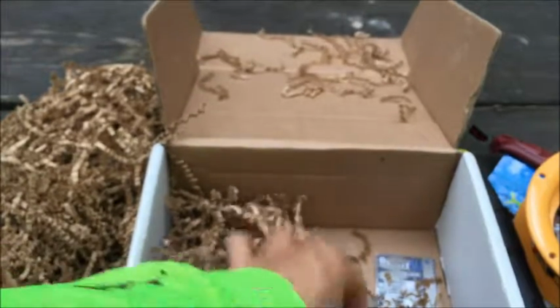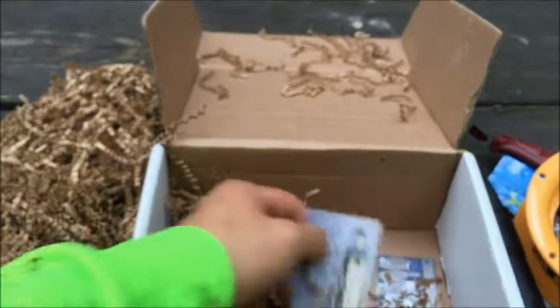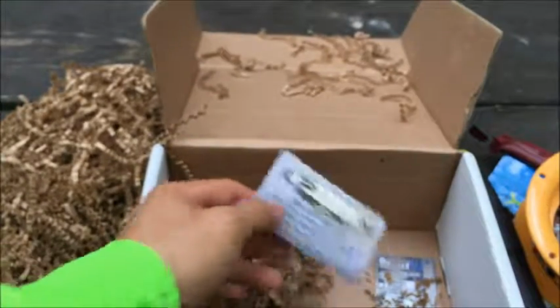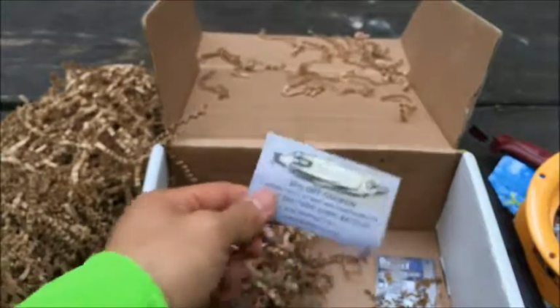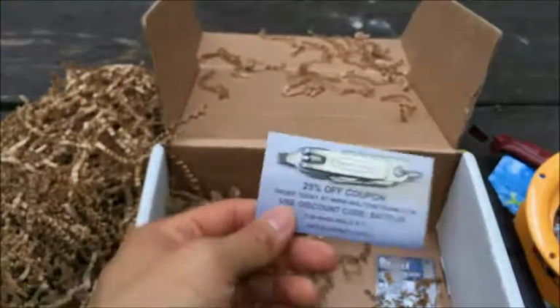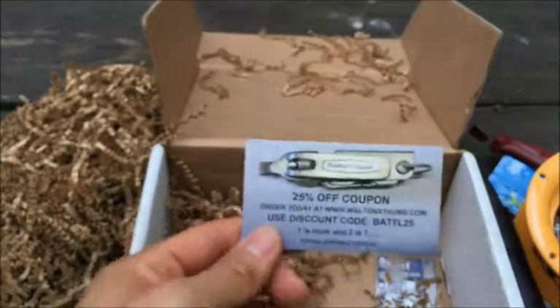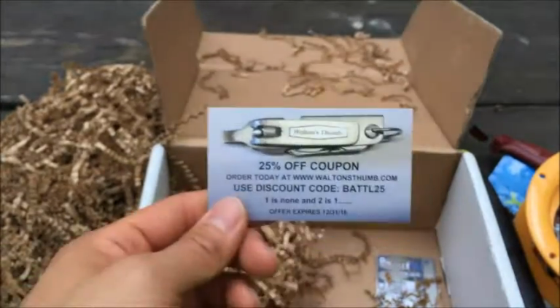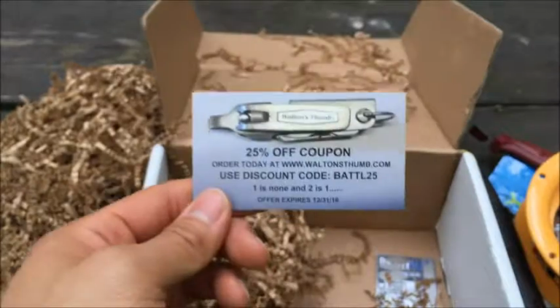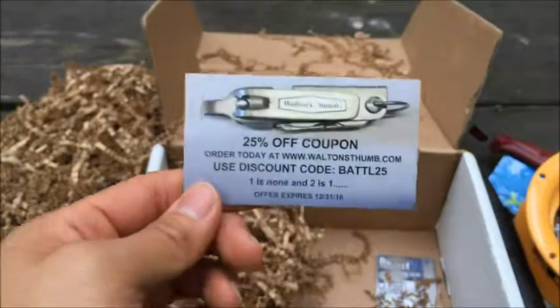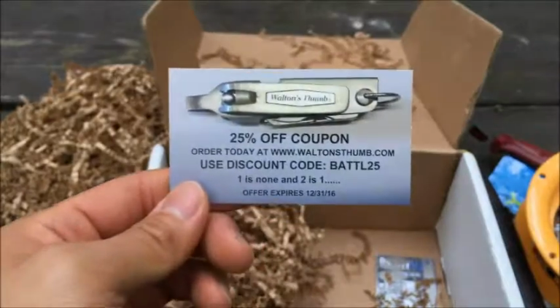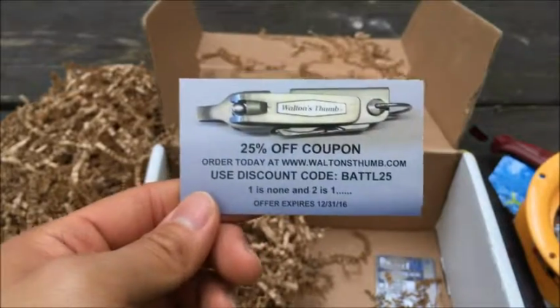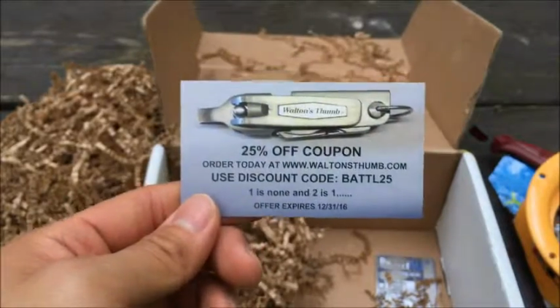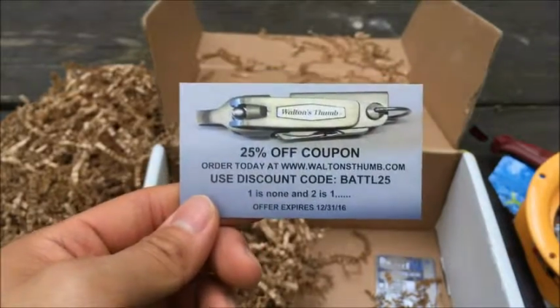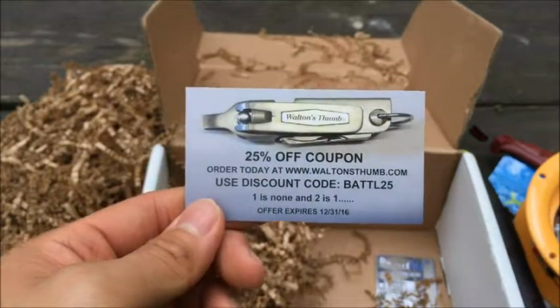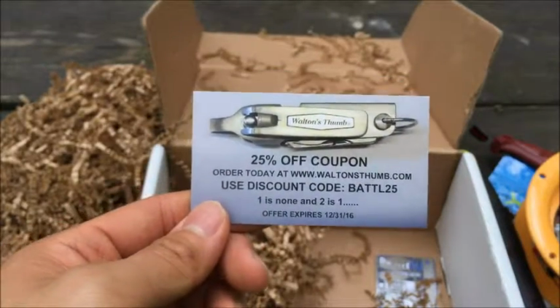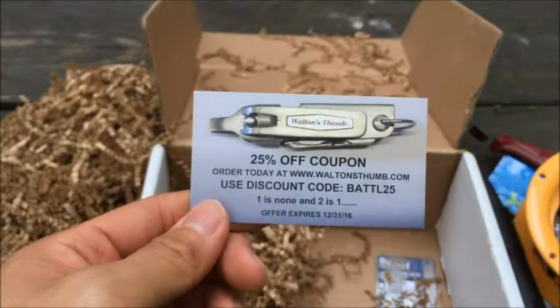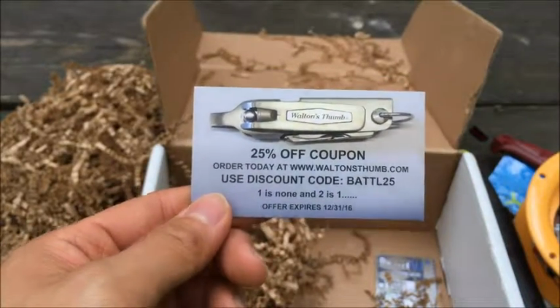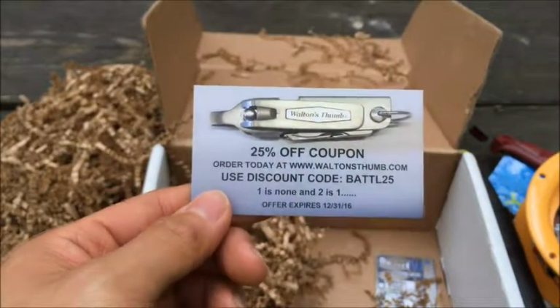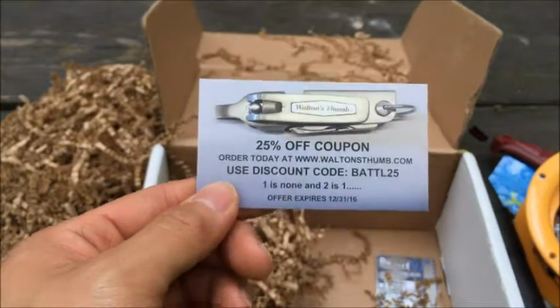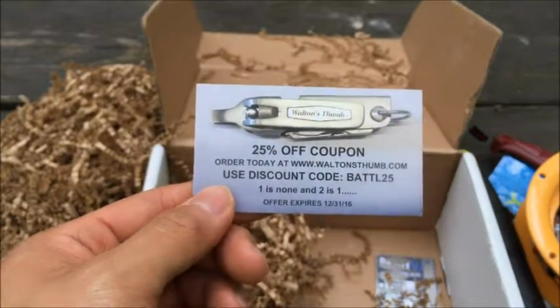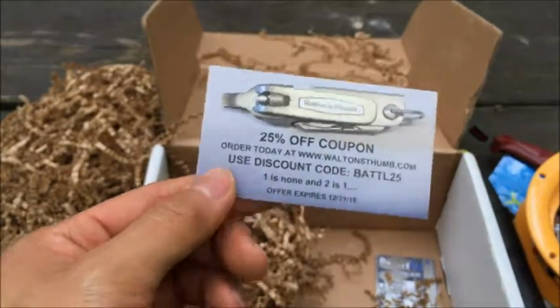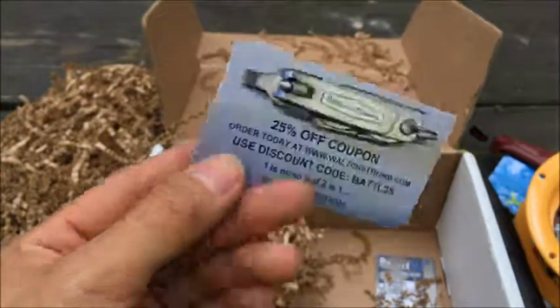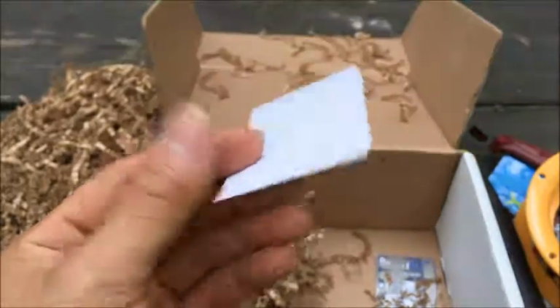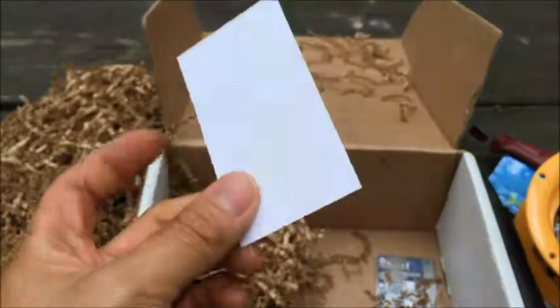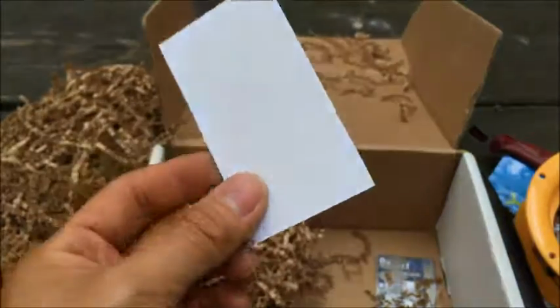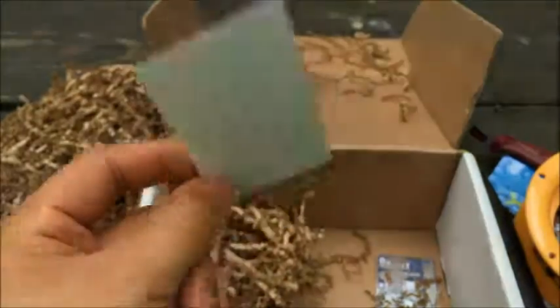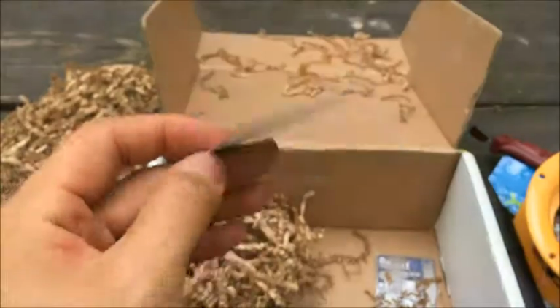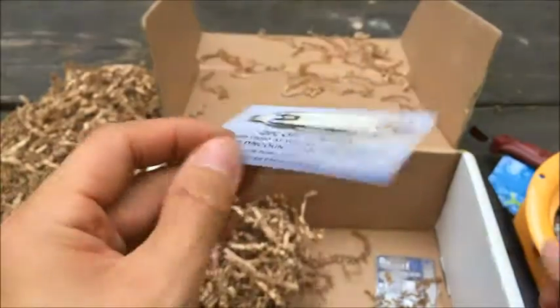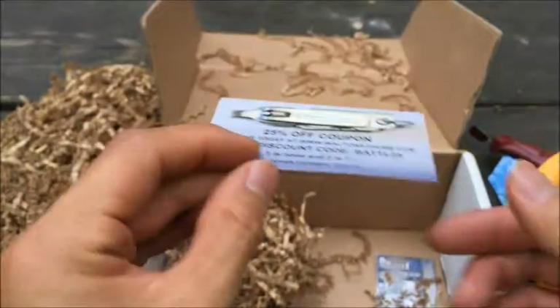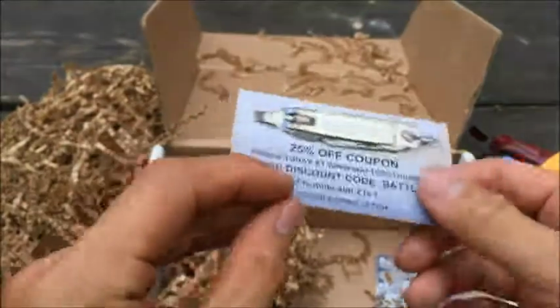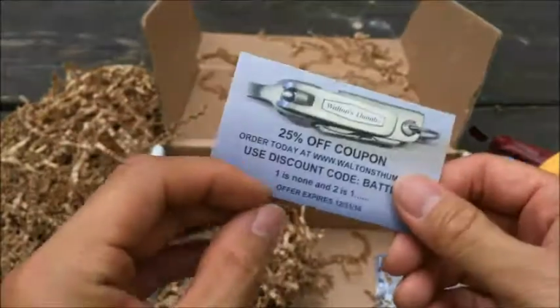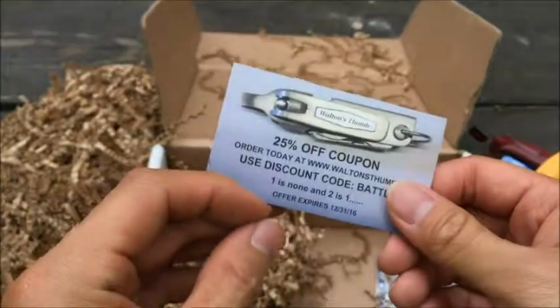And we got a coupon card here — if you want to go to the website and purchase, it's 25% off.